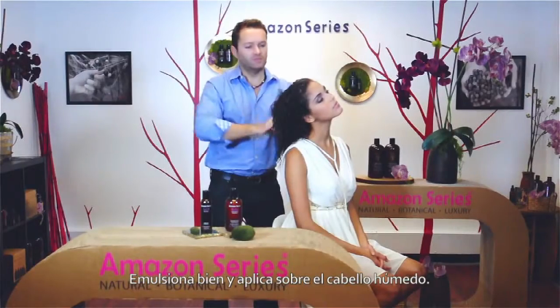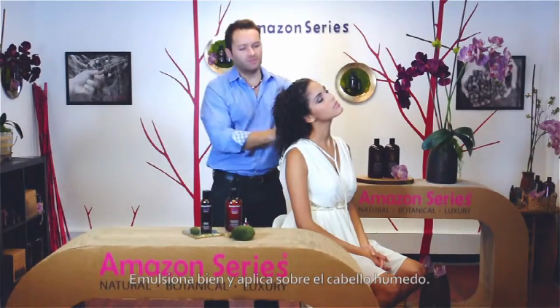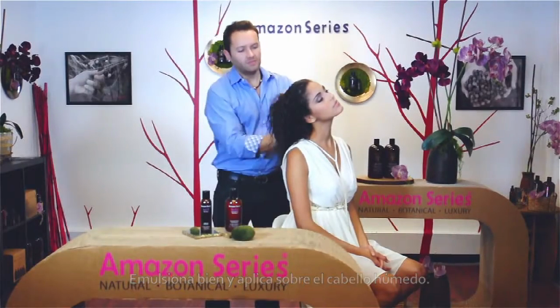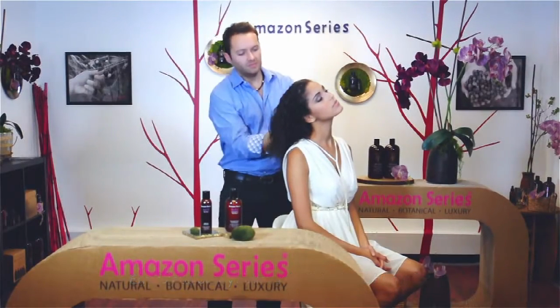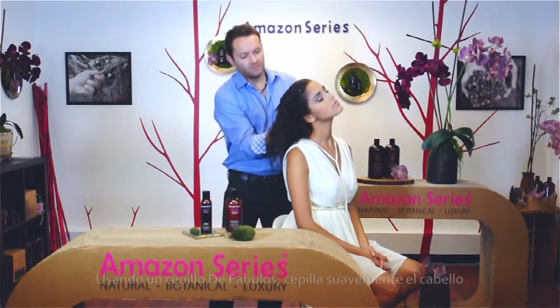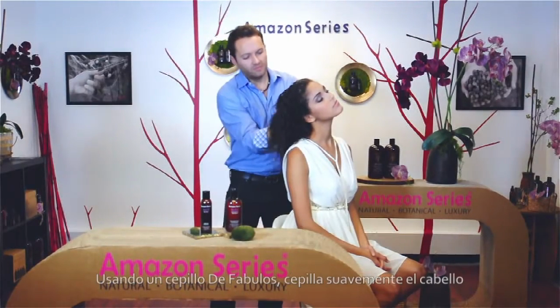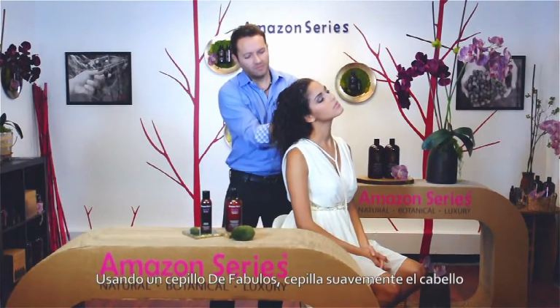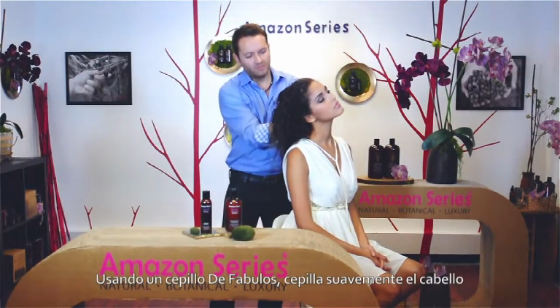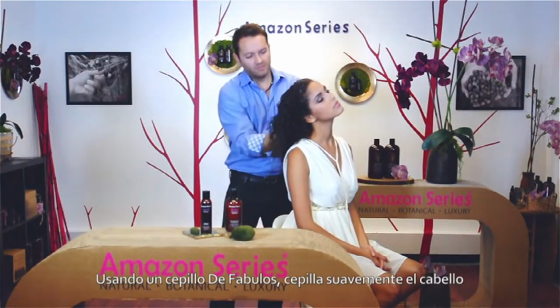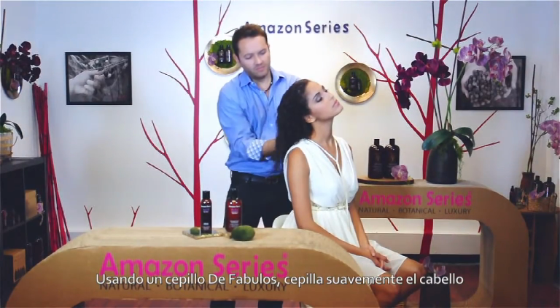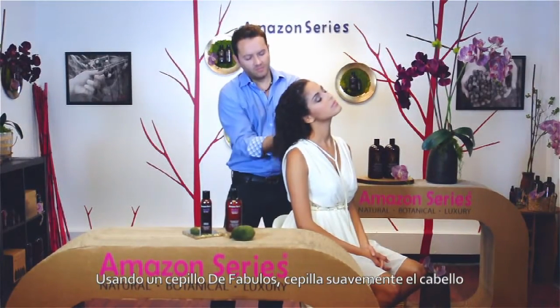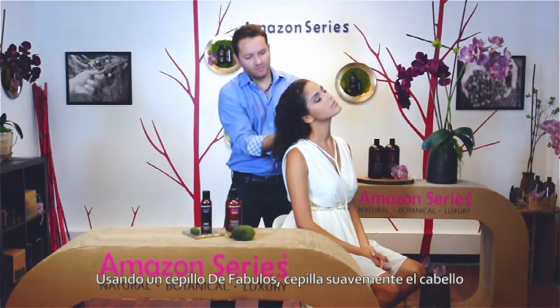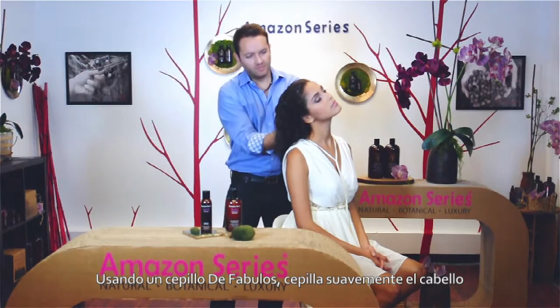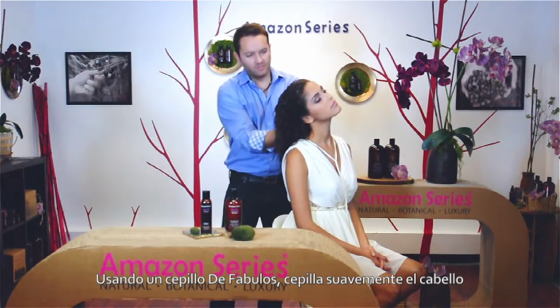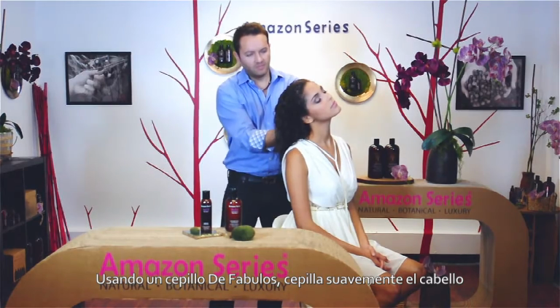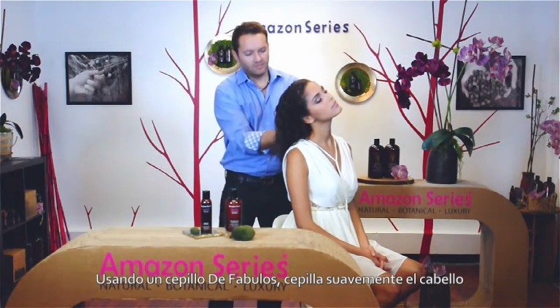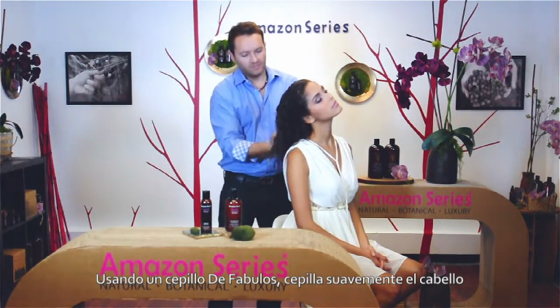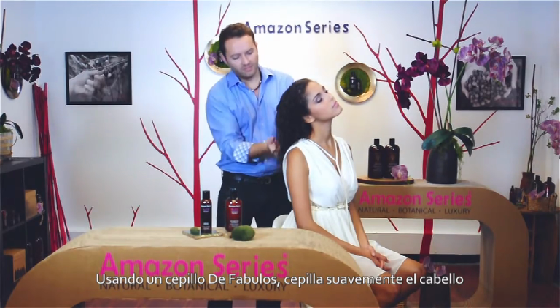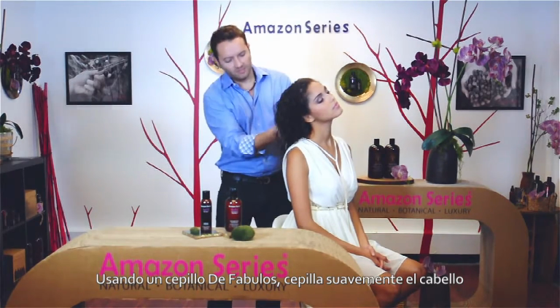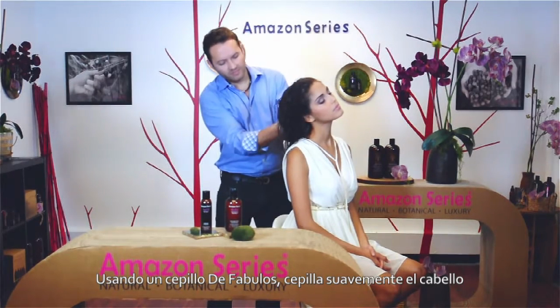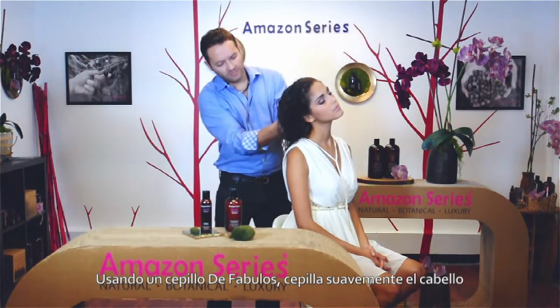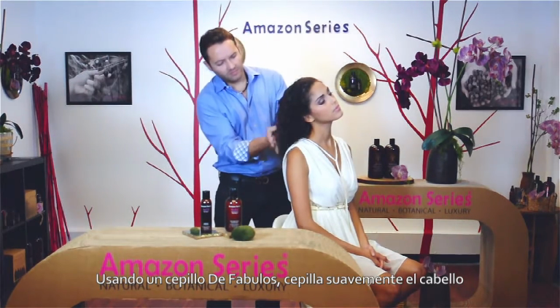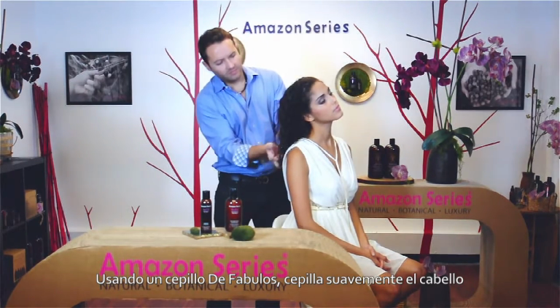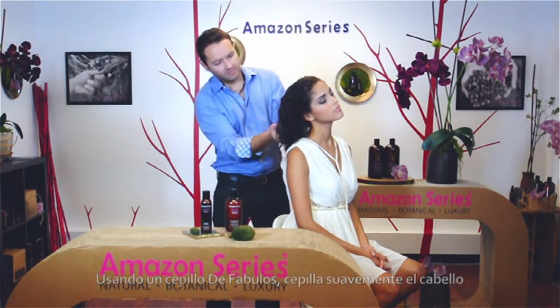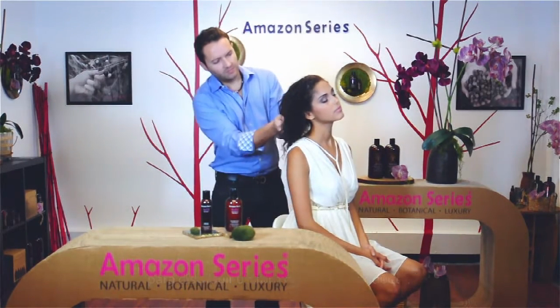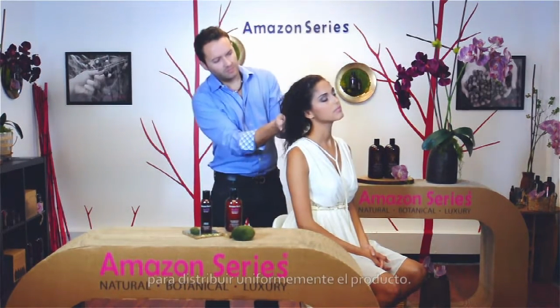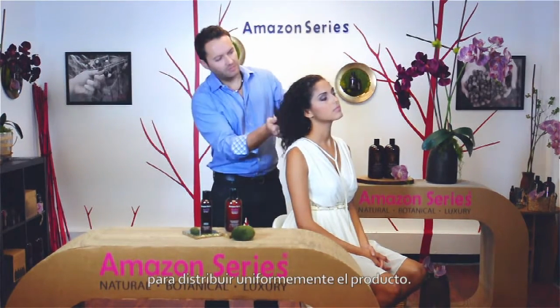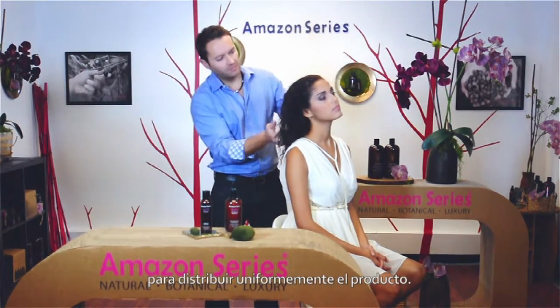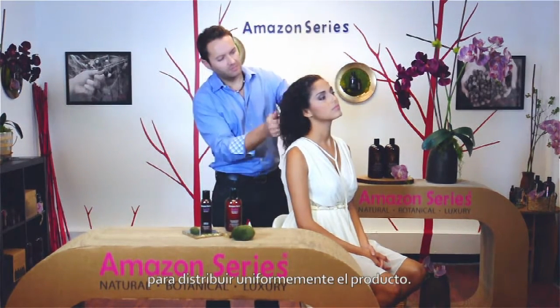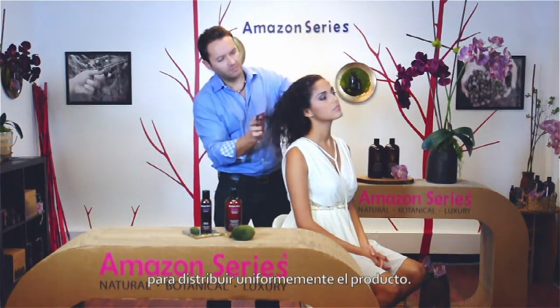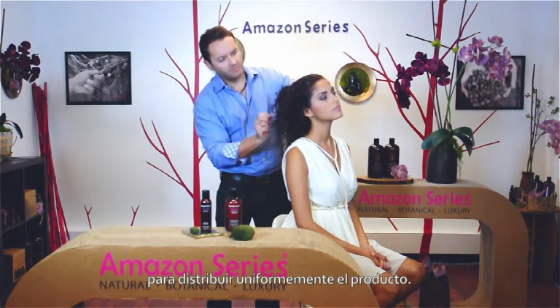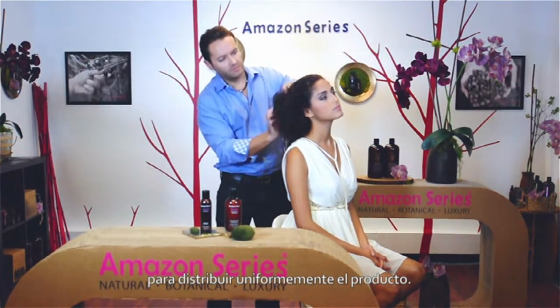Cocktail Acai Oil and Kara Acai Restorative Treatment emulsify well and apply on damp hair. Using a DeFabulous paddle brush, gently brush hair to distribute the products evenly.